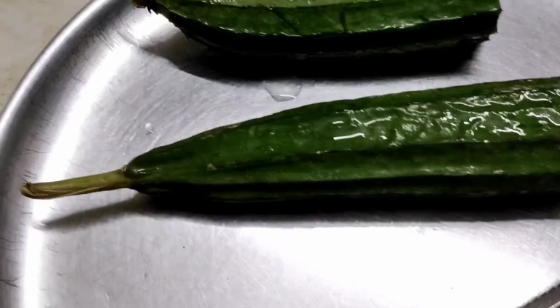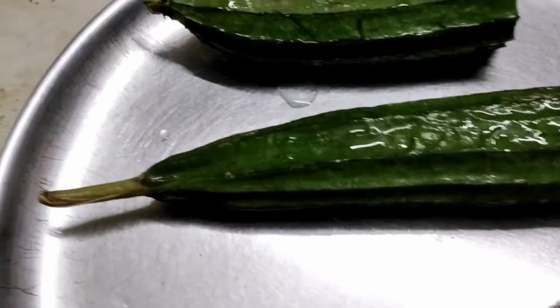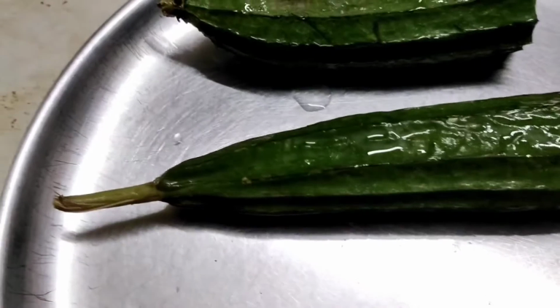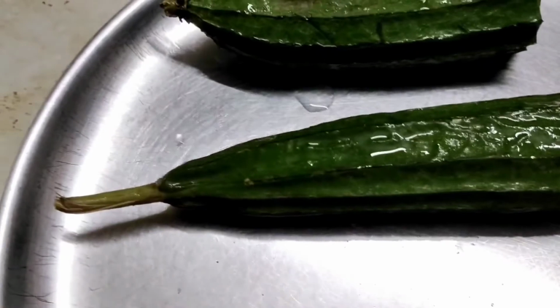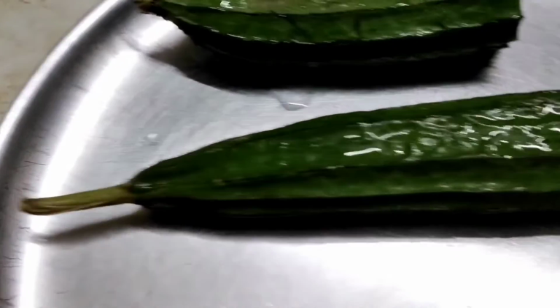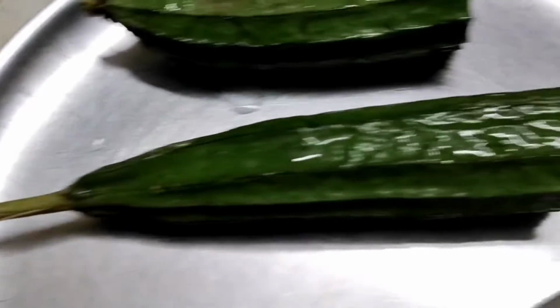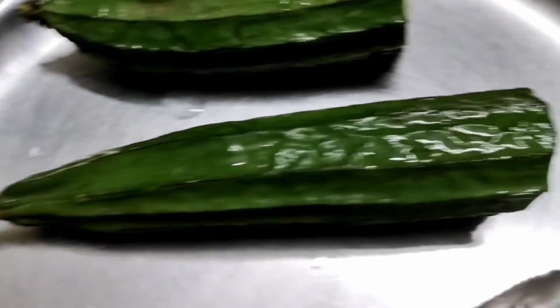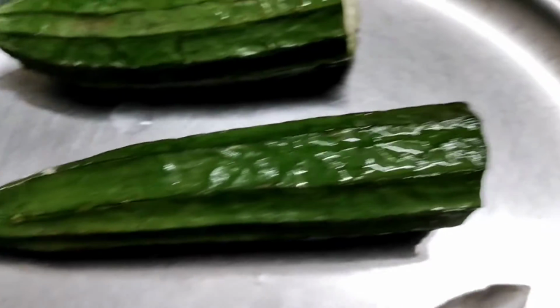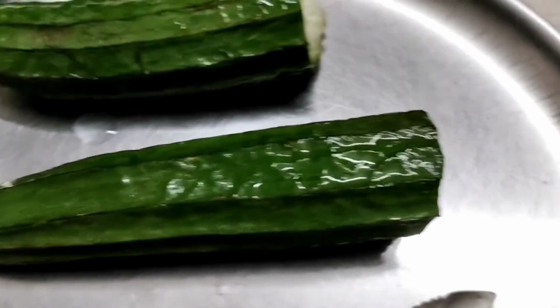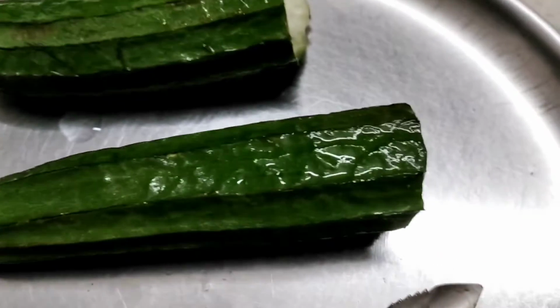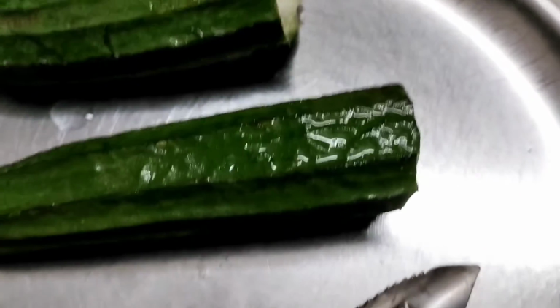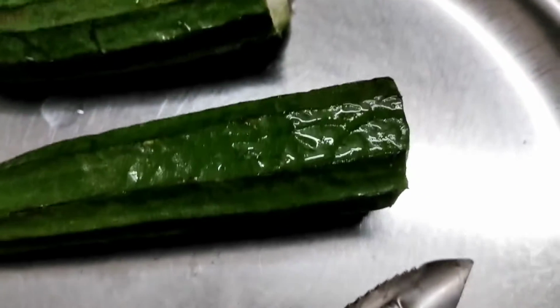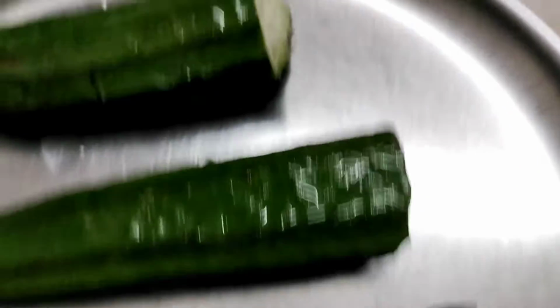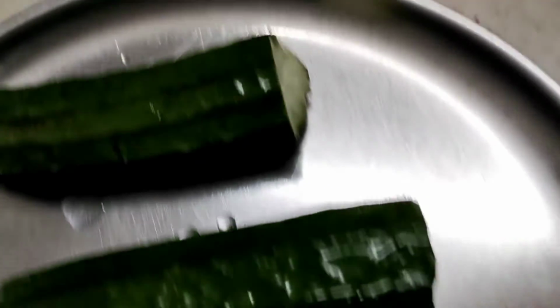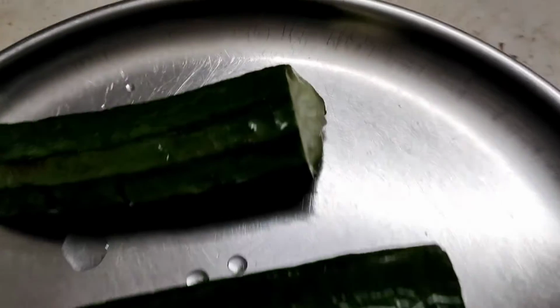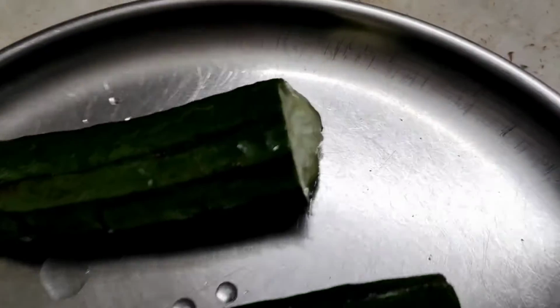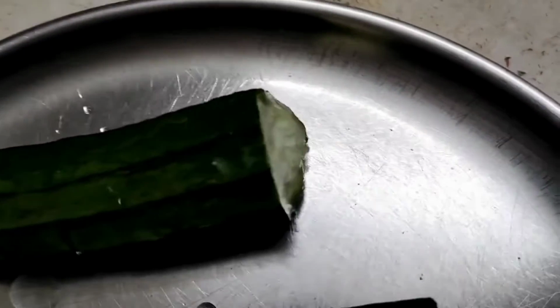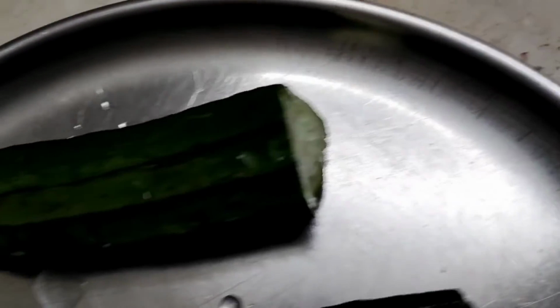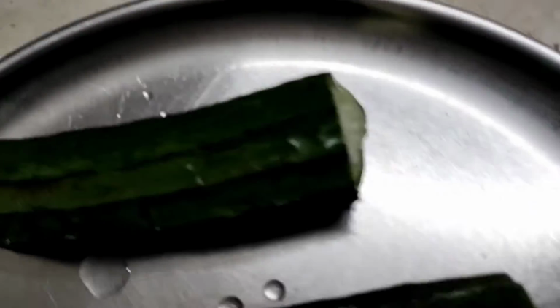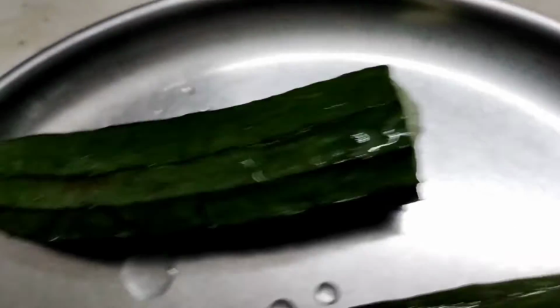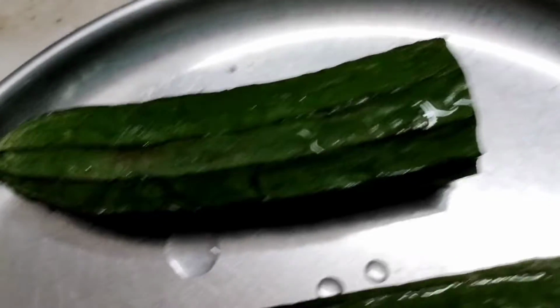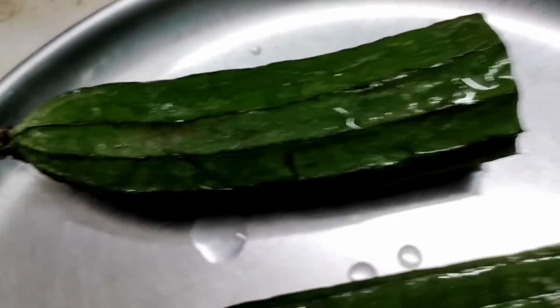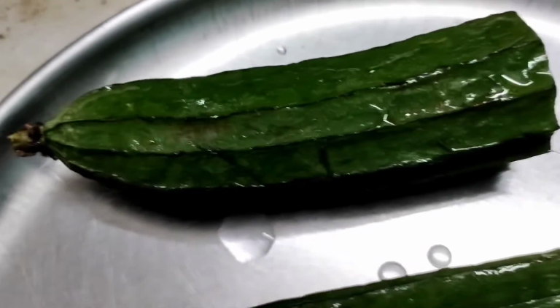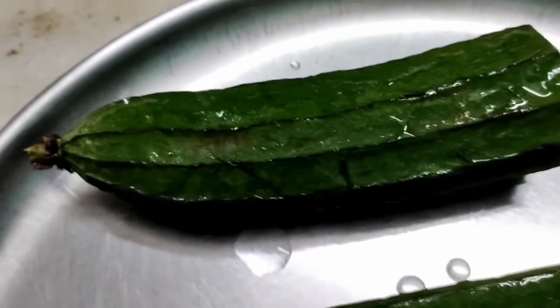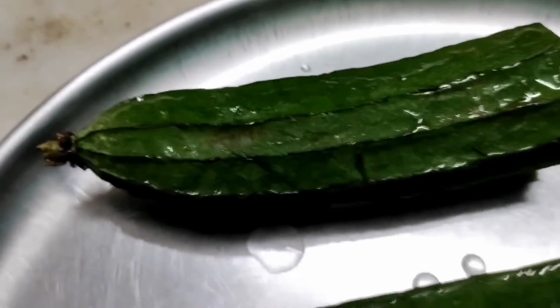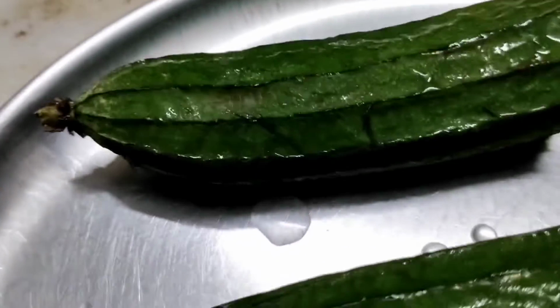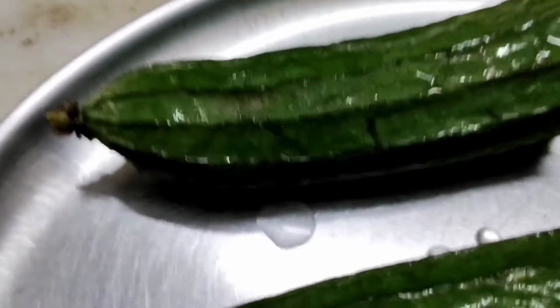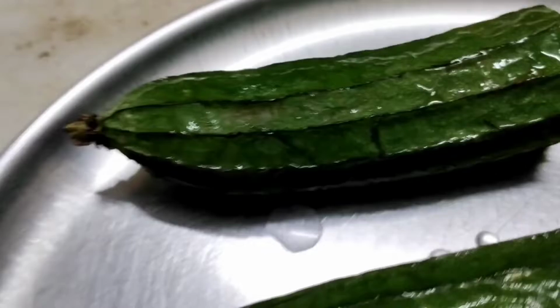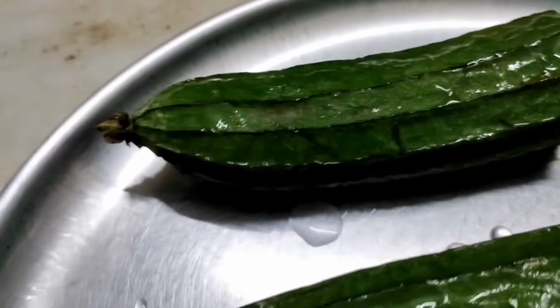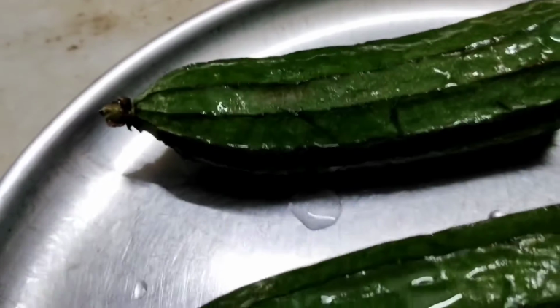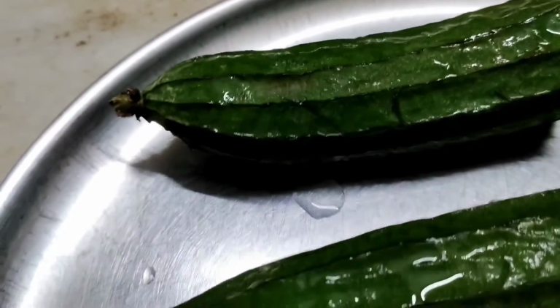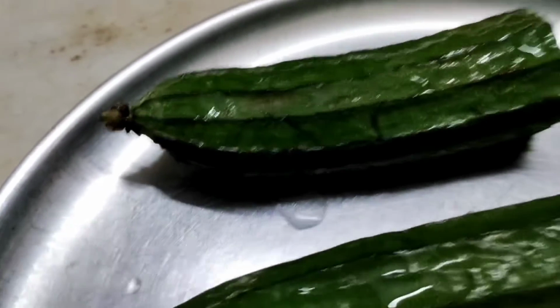I am Isha and you are watching Explore with Isha. If you are new here, I post content about food and cooking and travel.